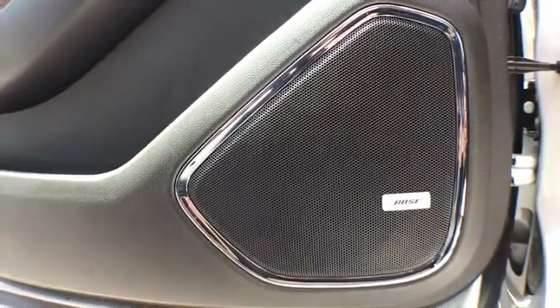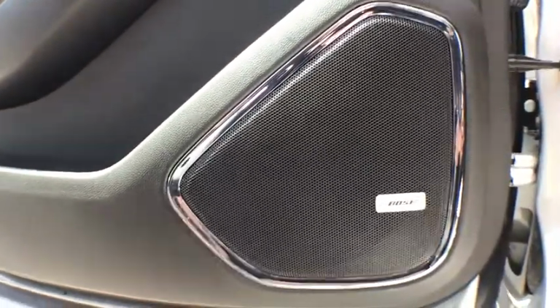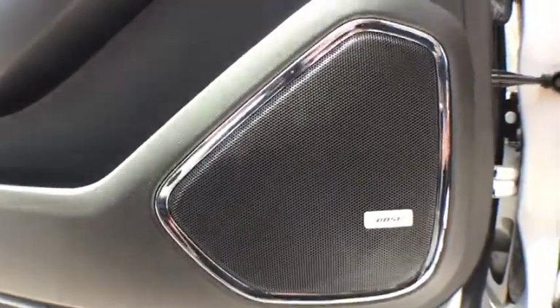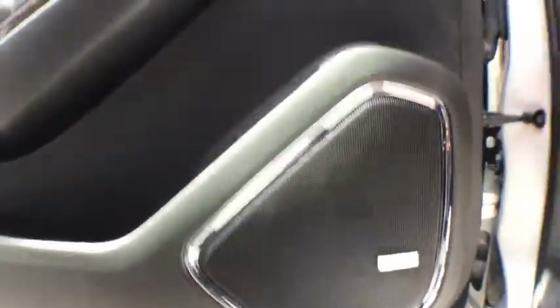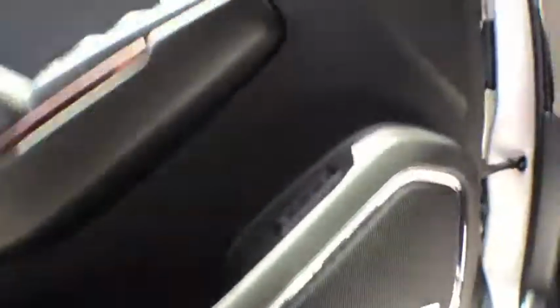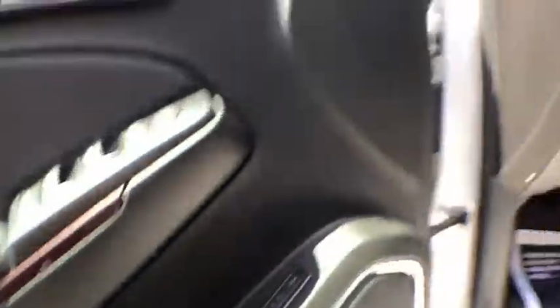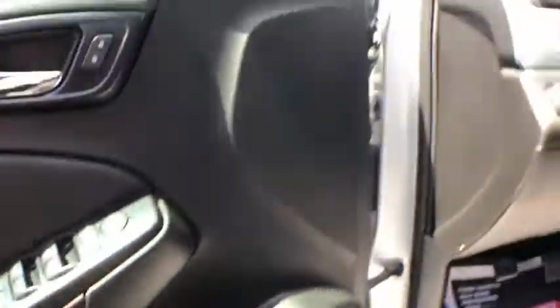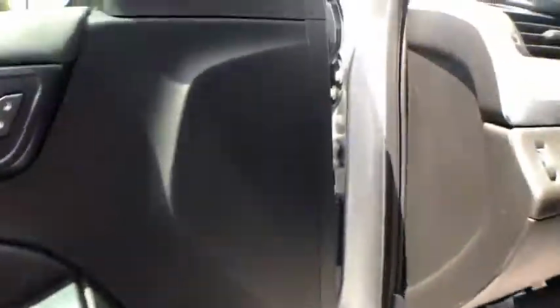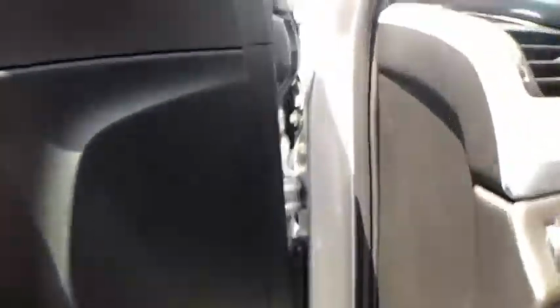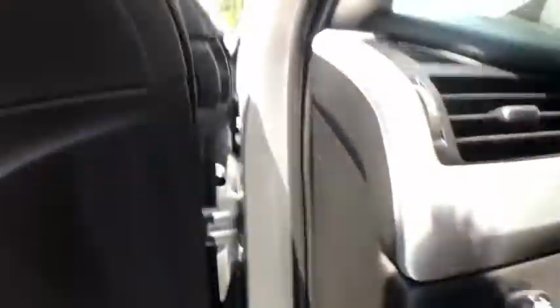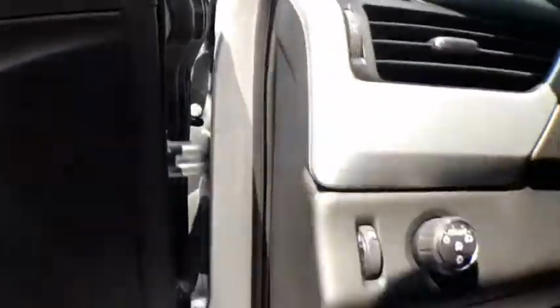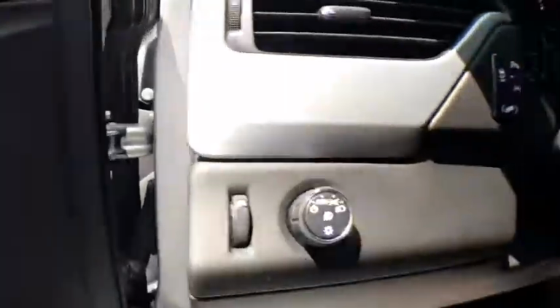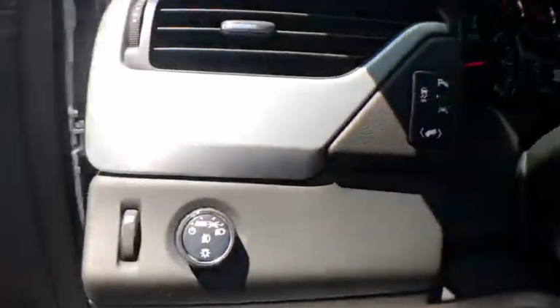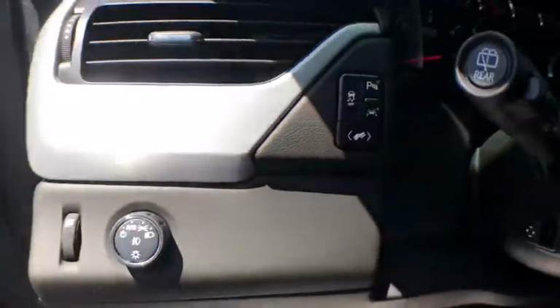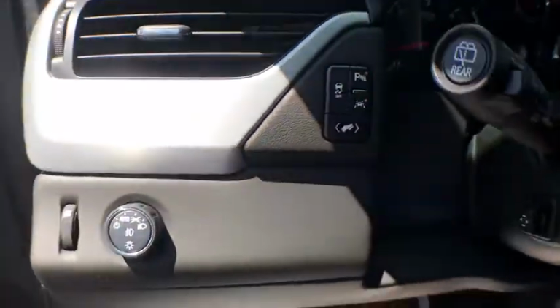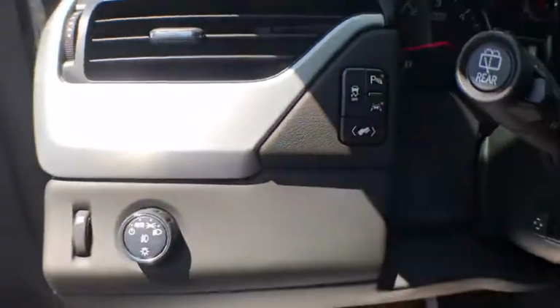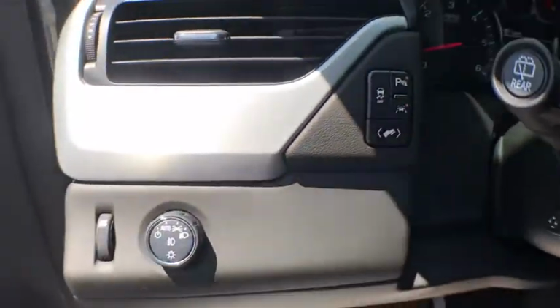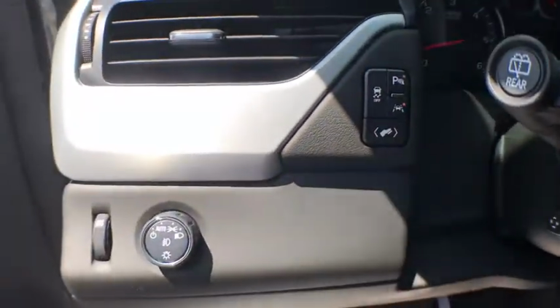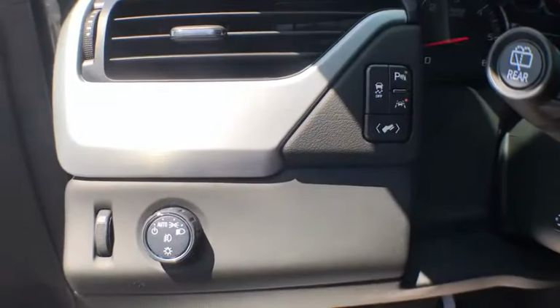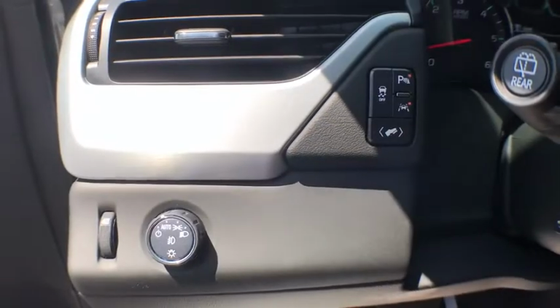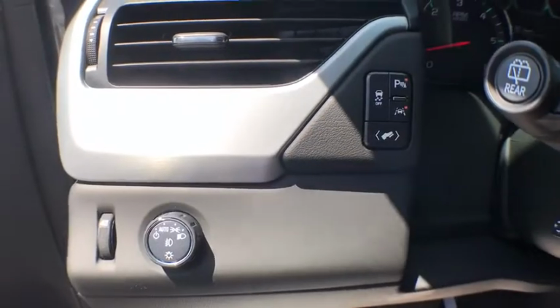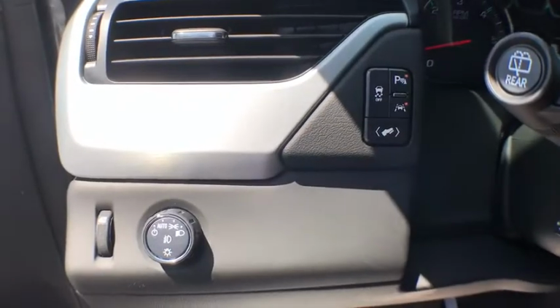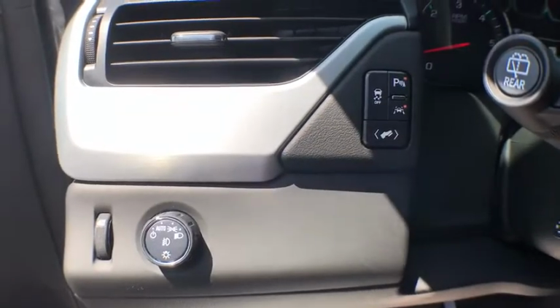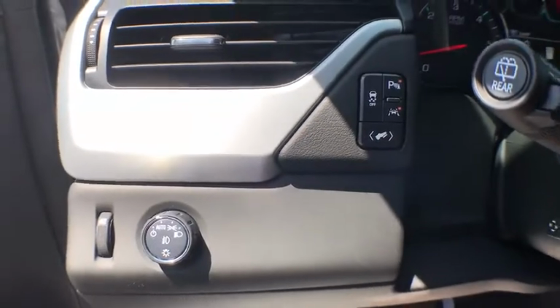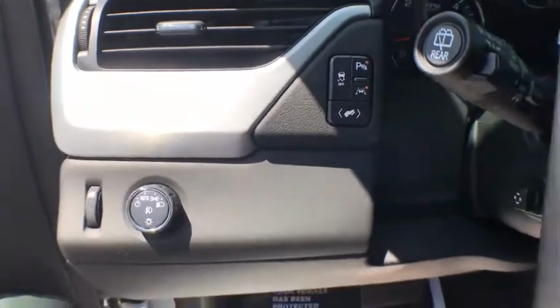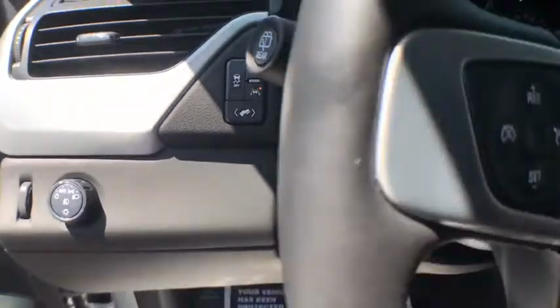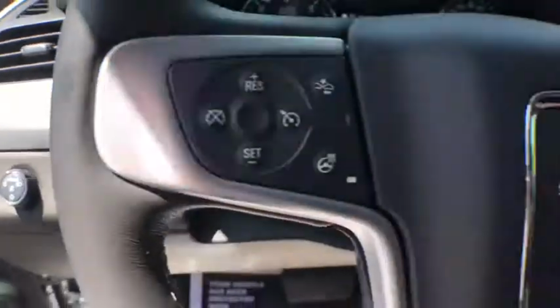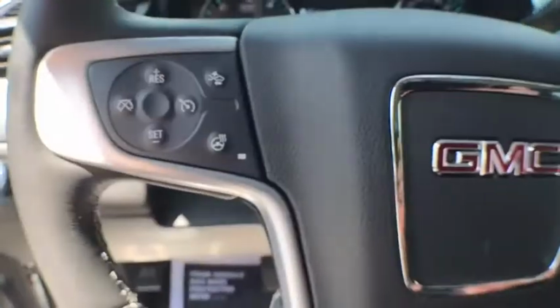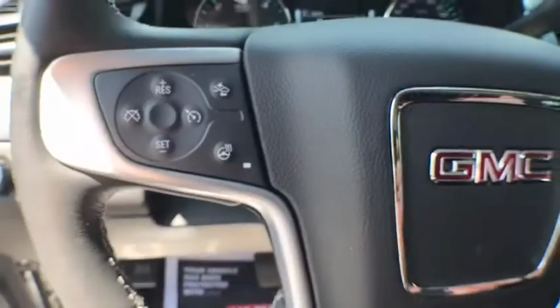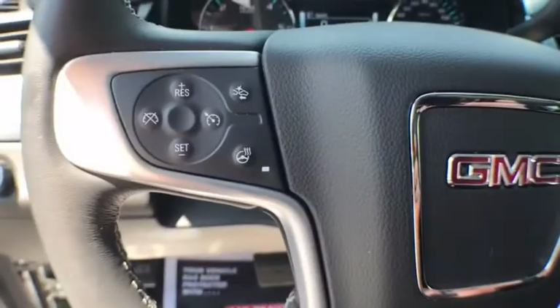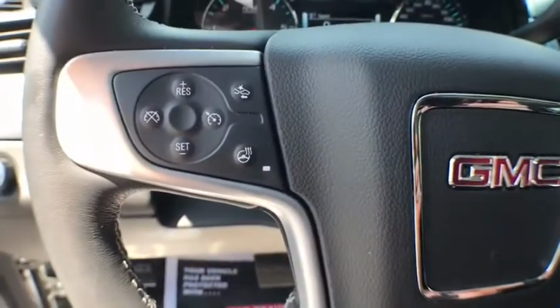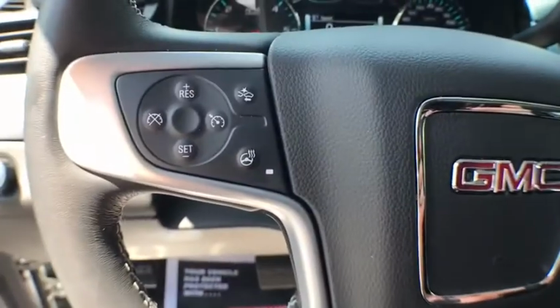Bluetooth, moonroof, power steering, cruise control, center armrest, premium sound, climate control.